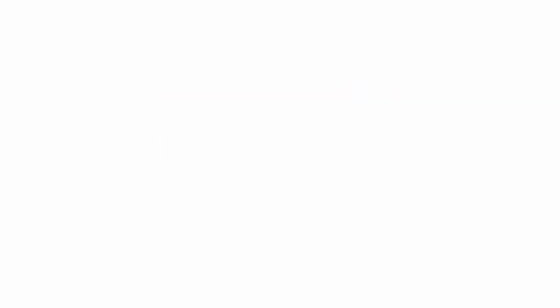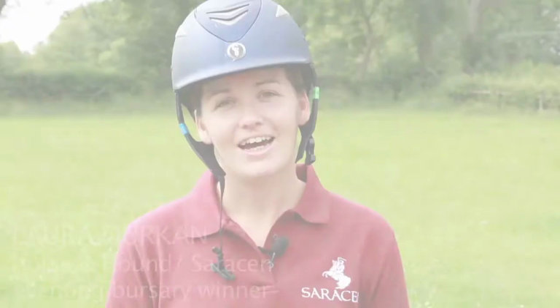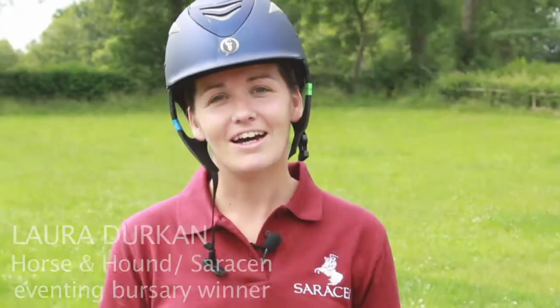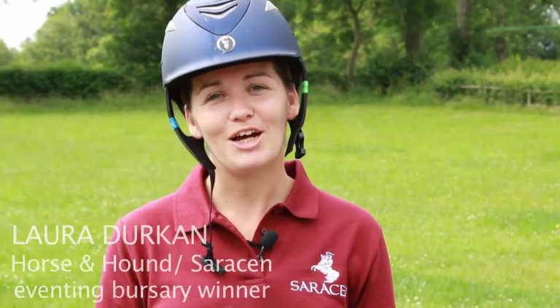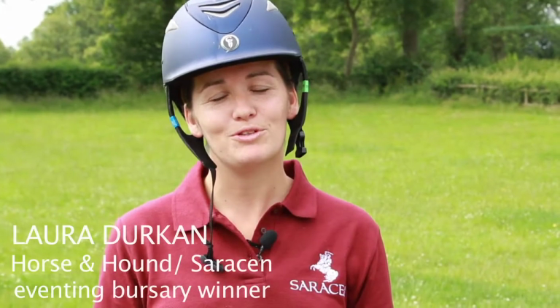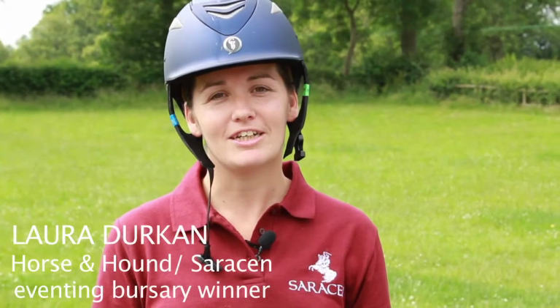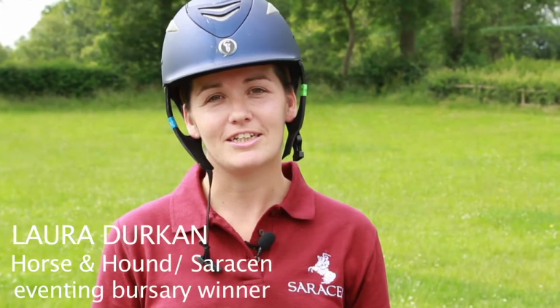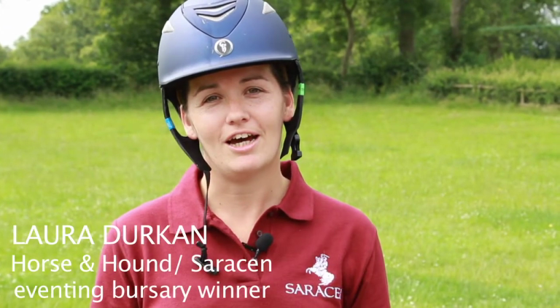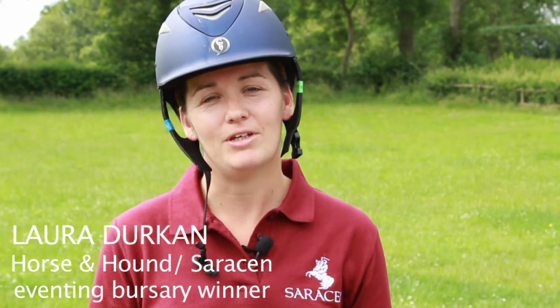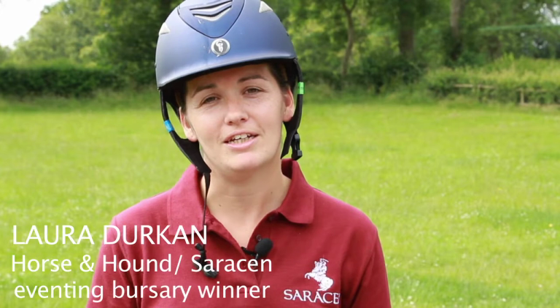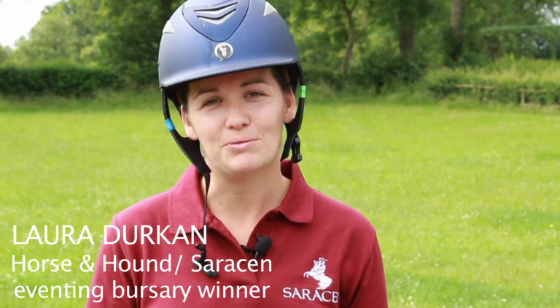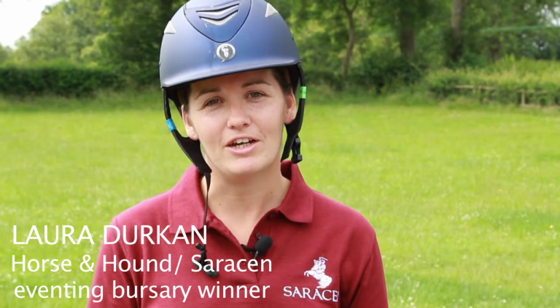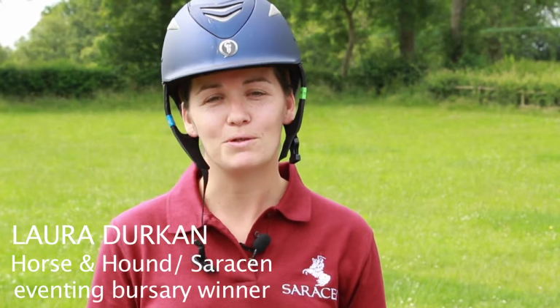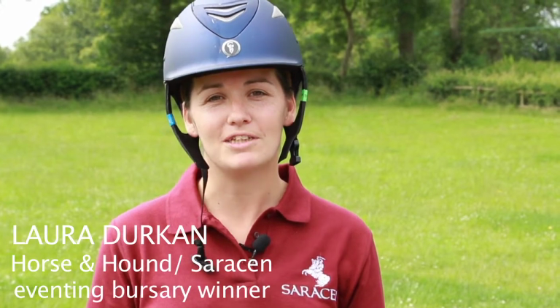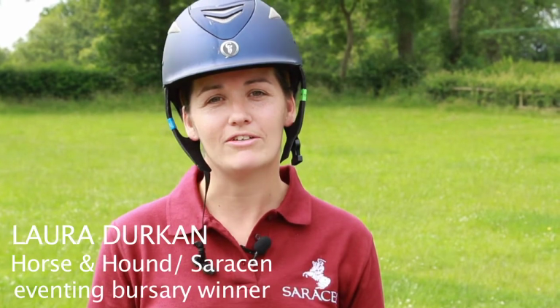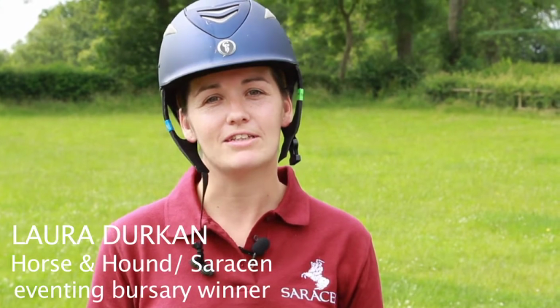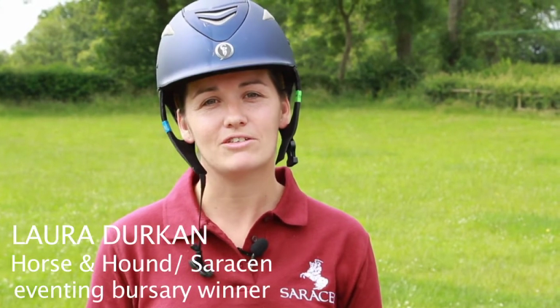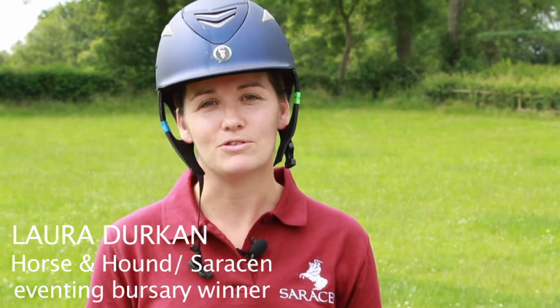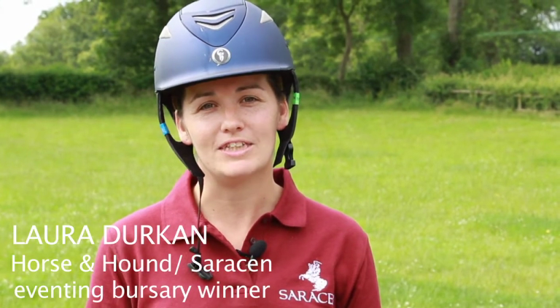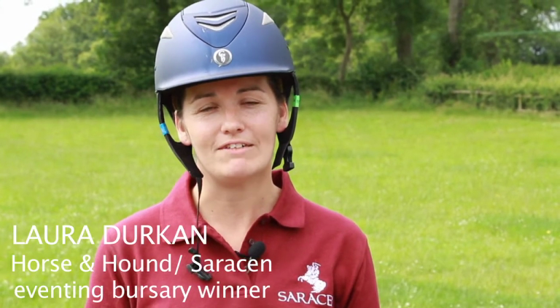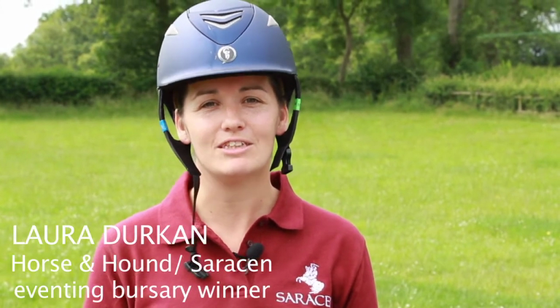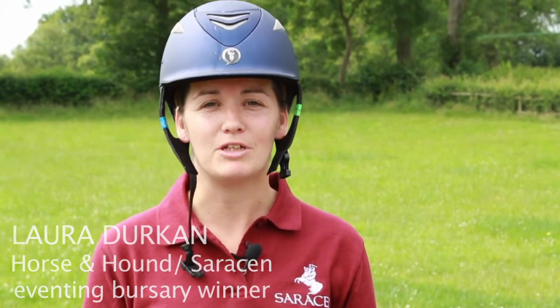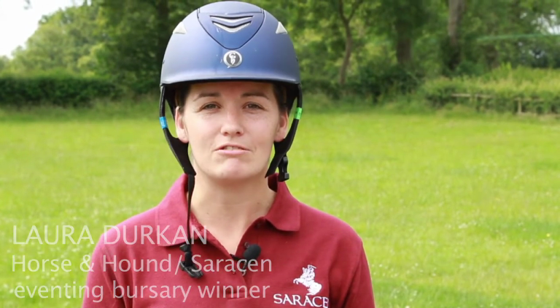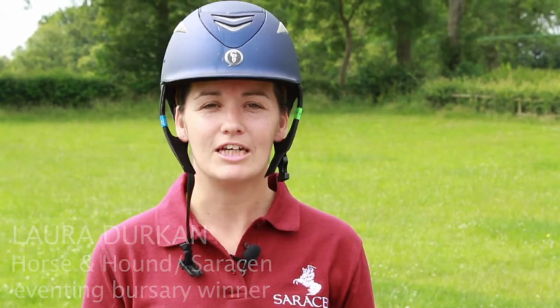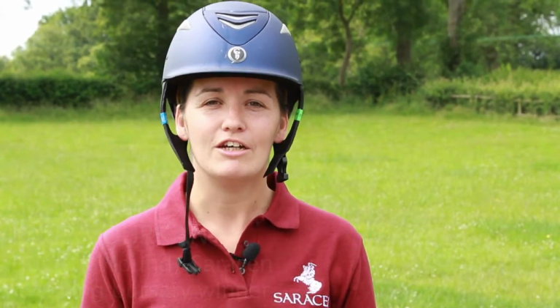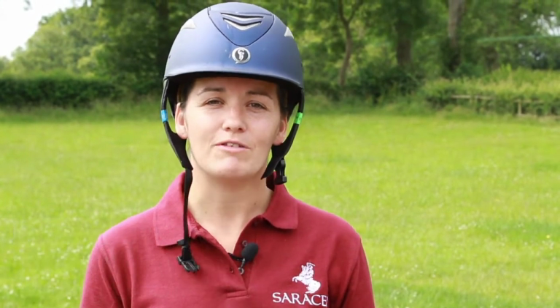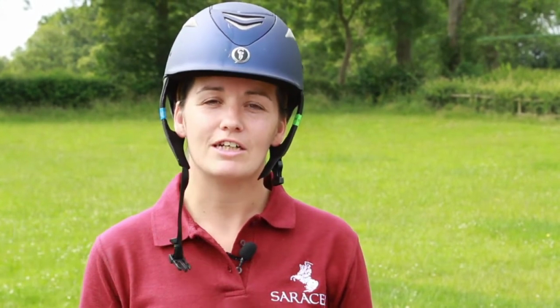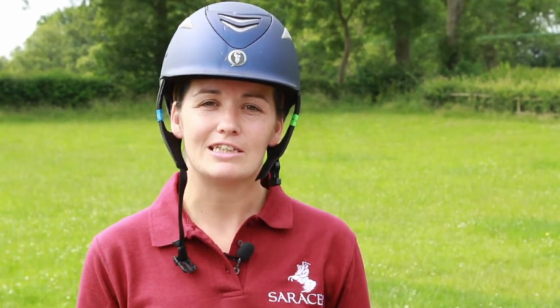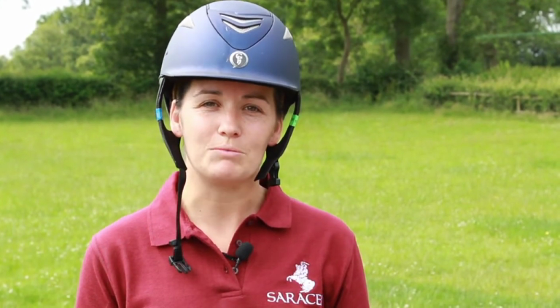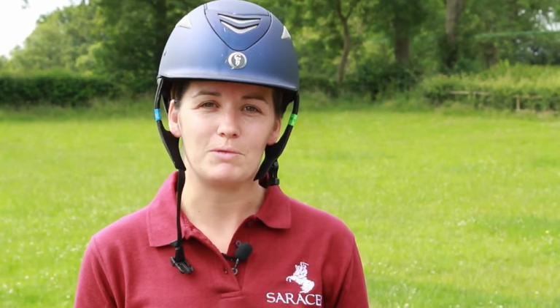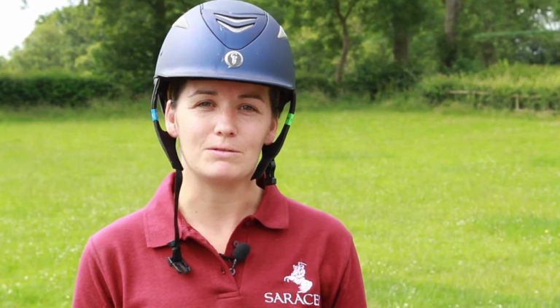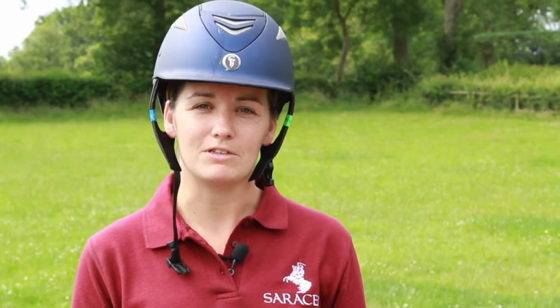Hi, I'm Laura Durkin. I'm here as the winner of the Horse & Hound and Saracen Horse Feeds Eventing Bursary for my first lesson with Spencer Wilton.